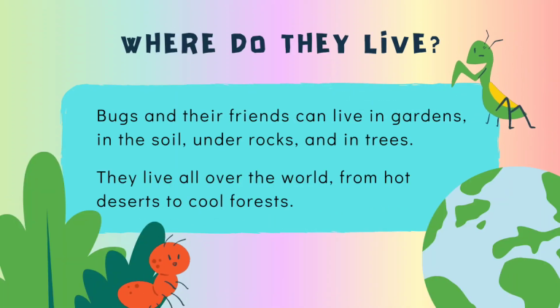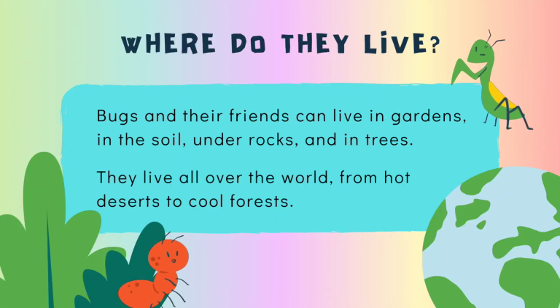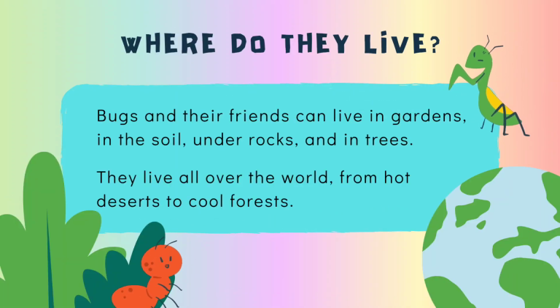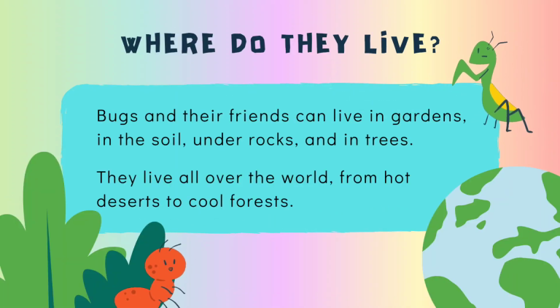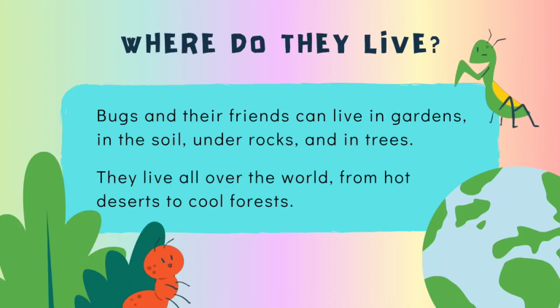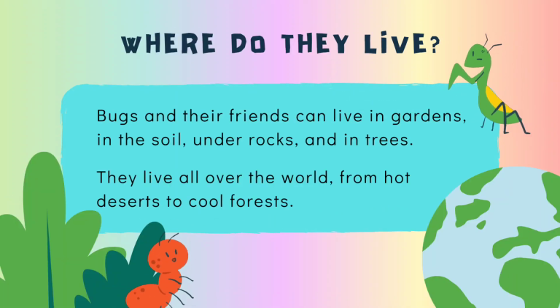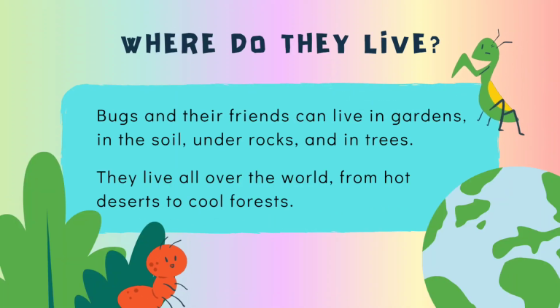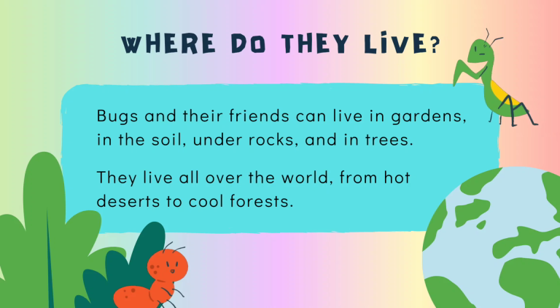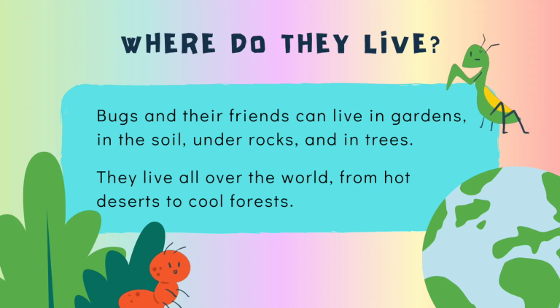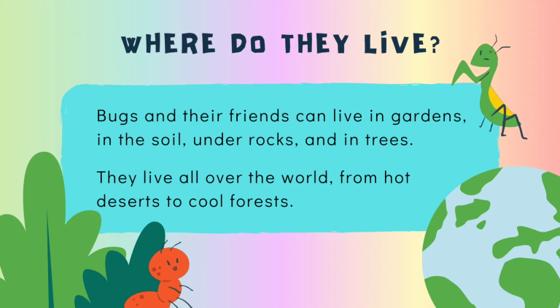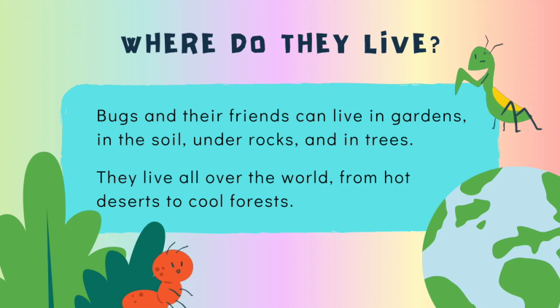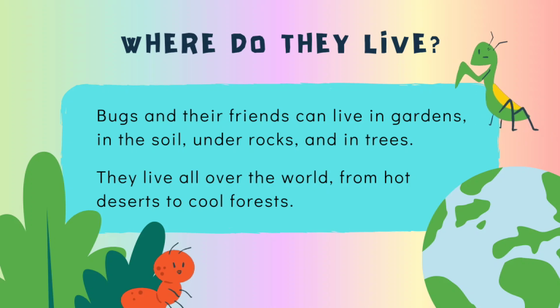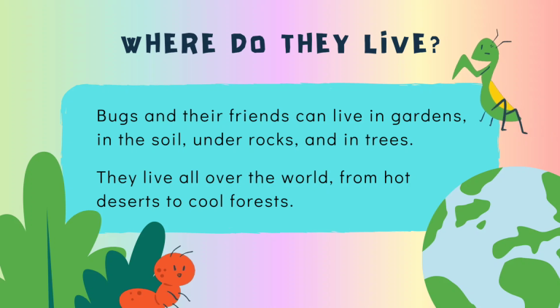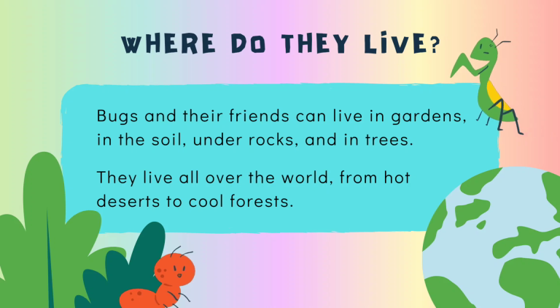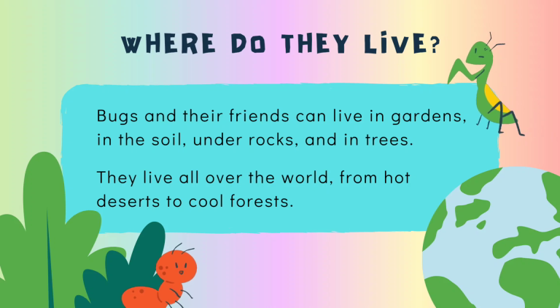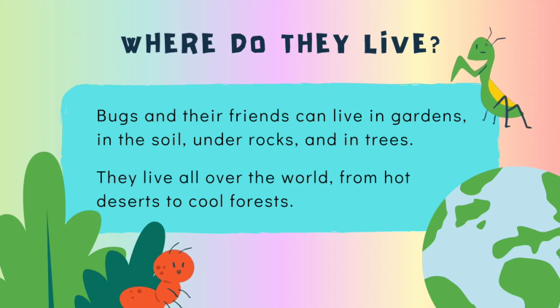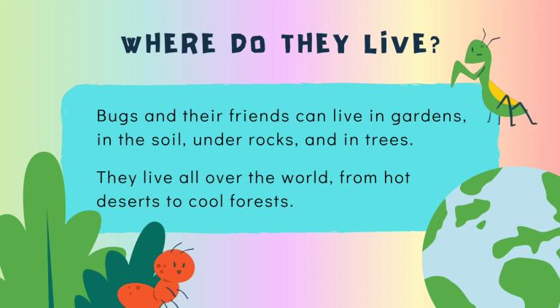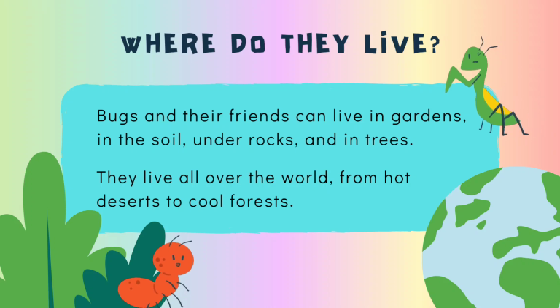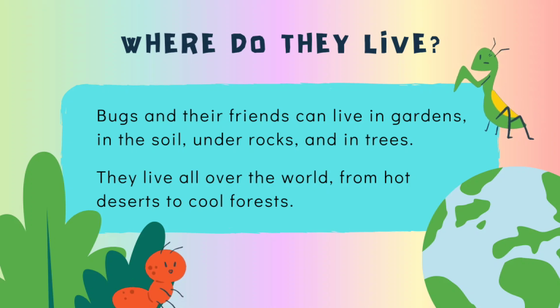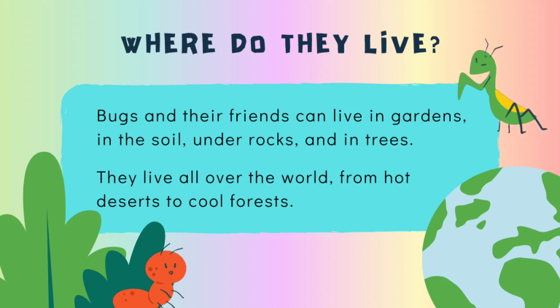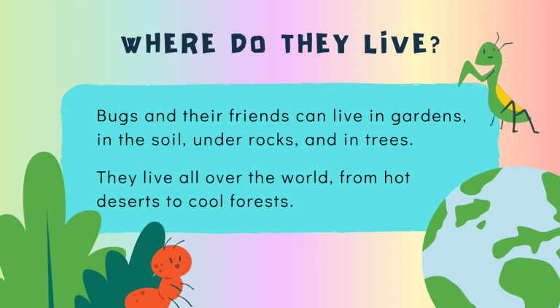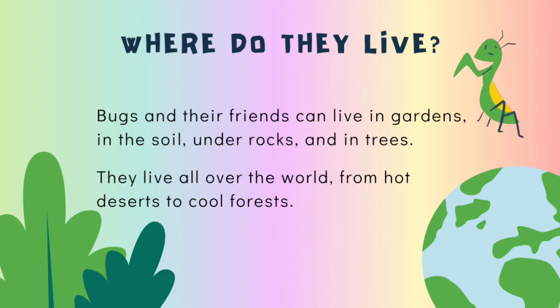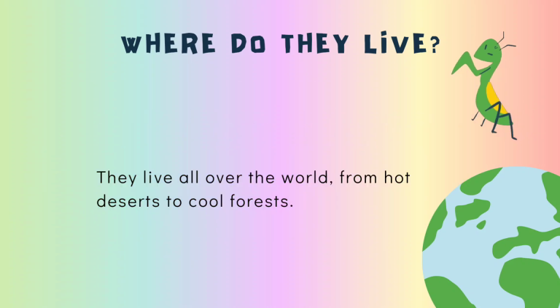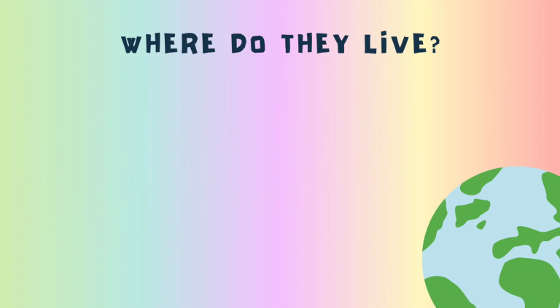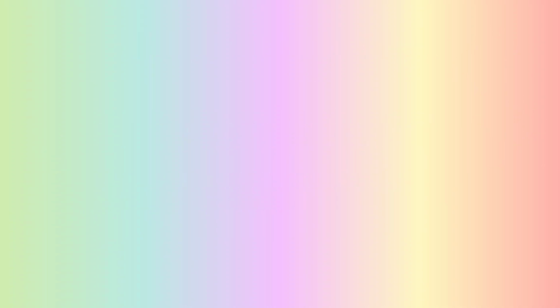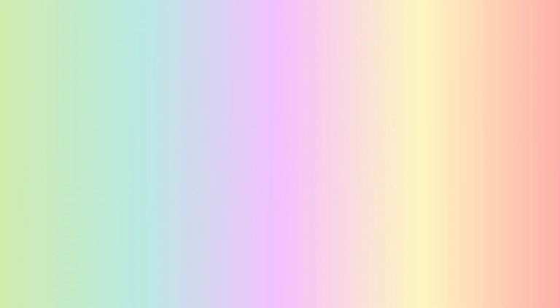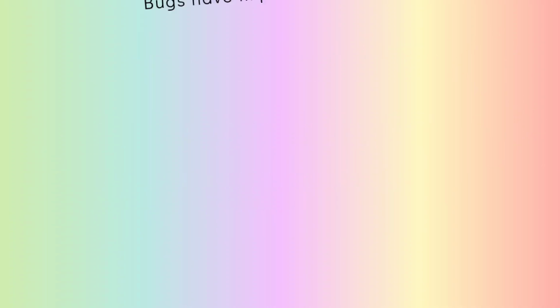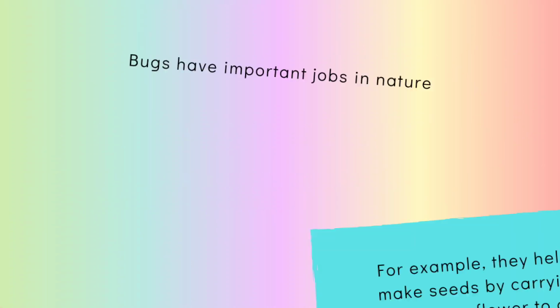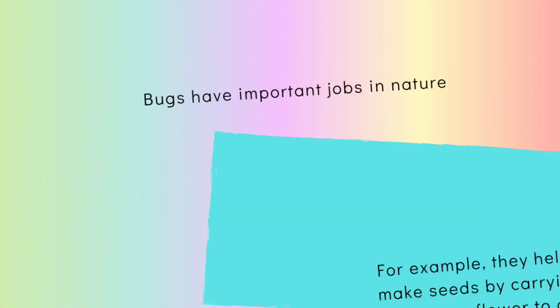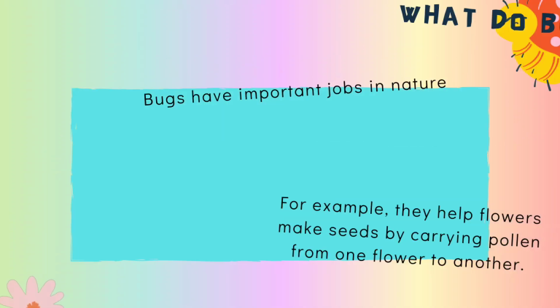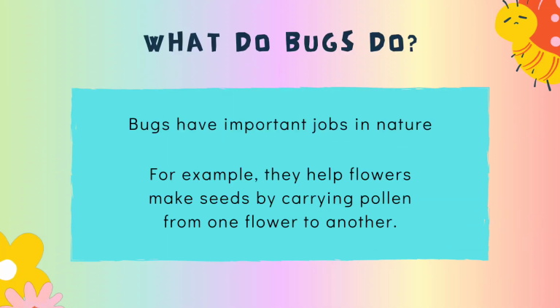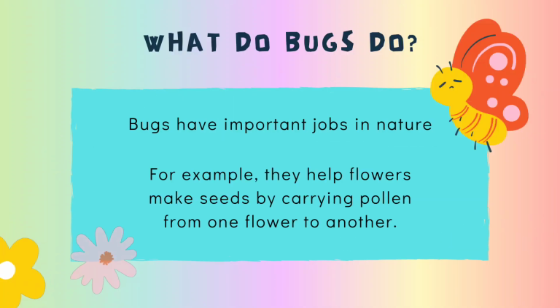Where do they live? Bugs and their friends can live in gardens, in the soil, under rocks, and in trees. They live all over the world, from hot deserts to cool forests.